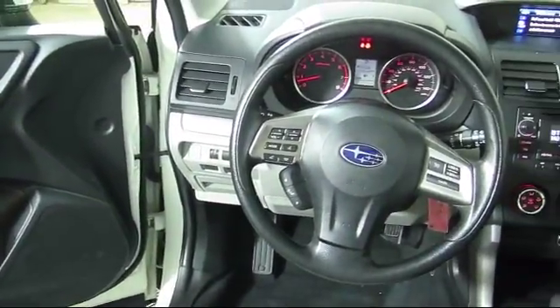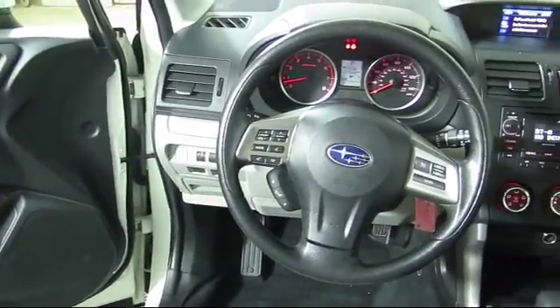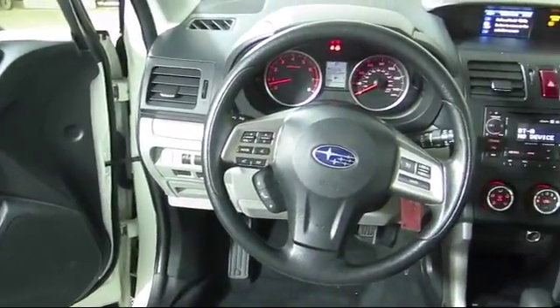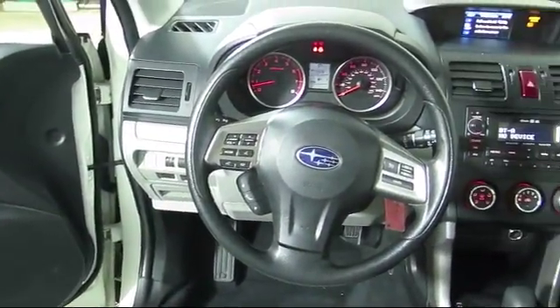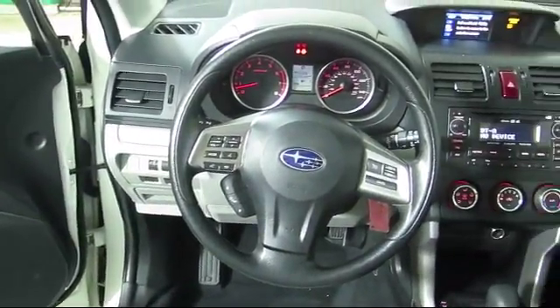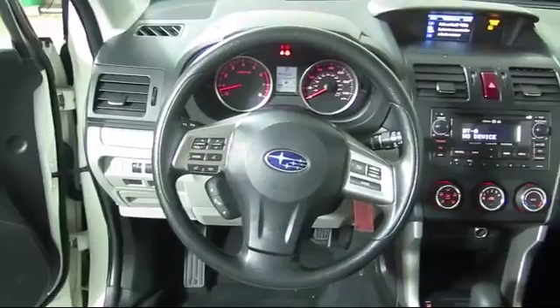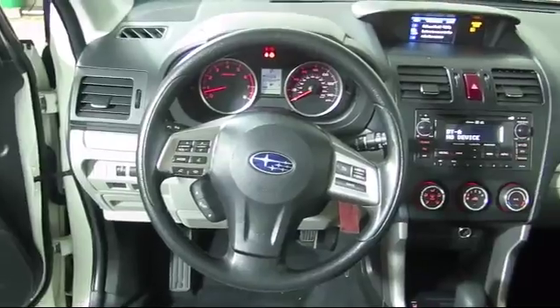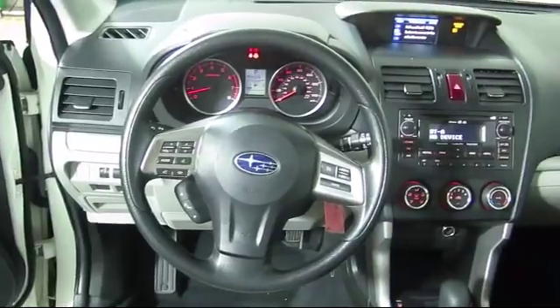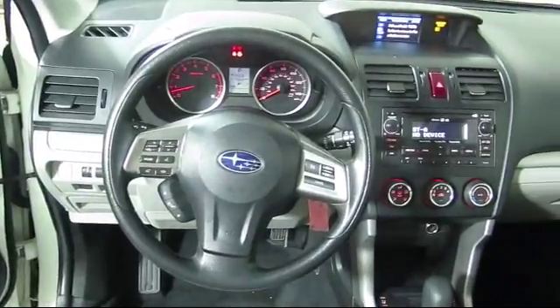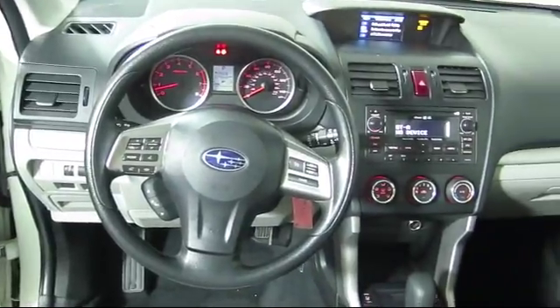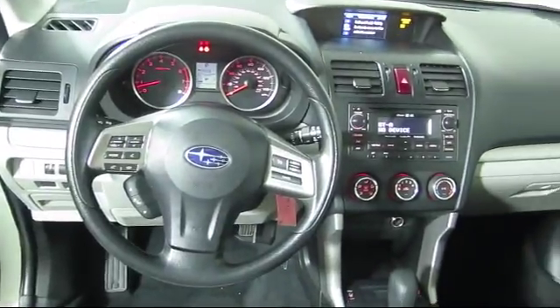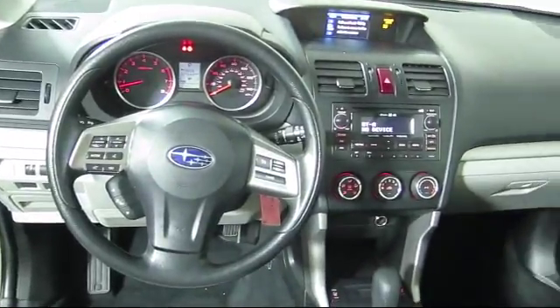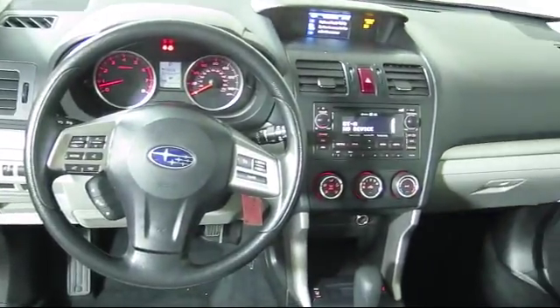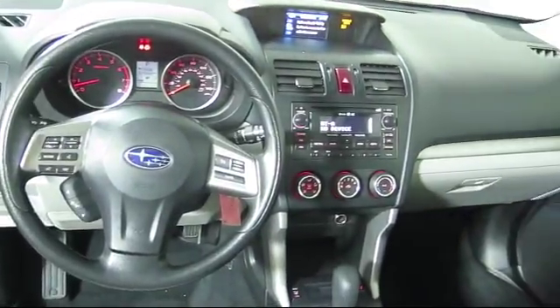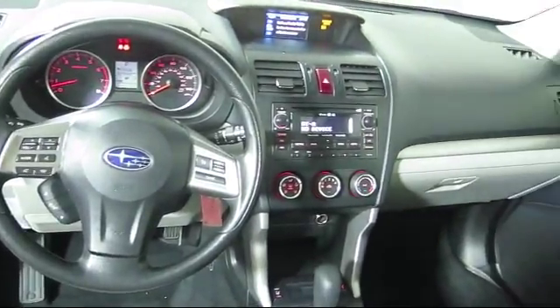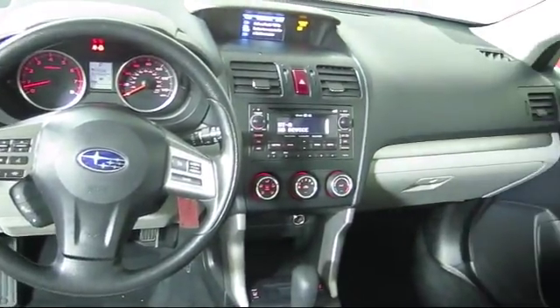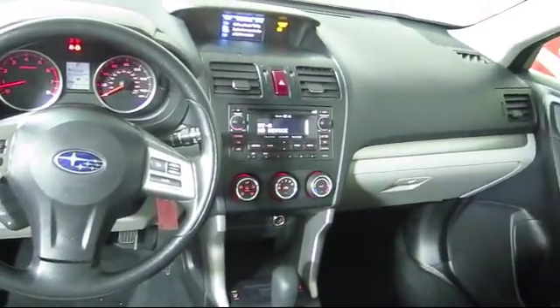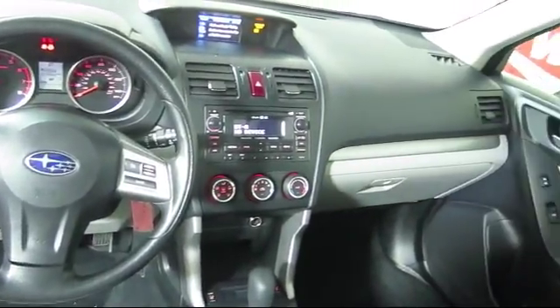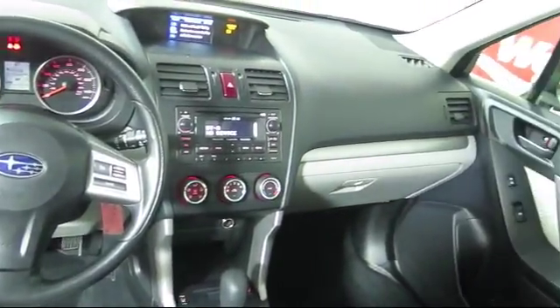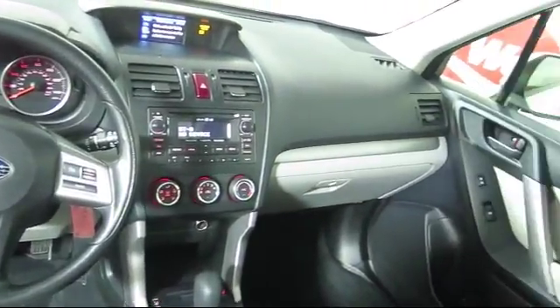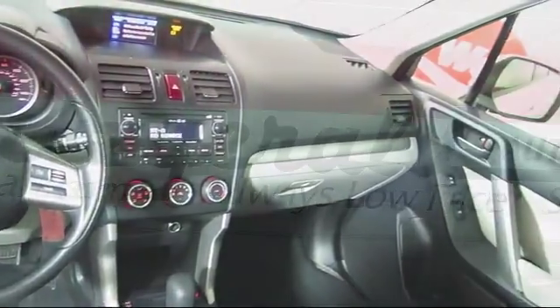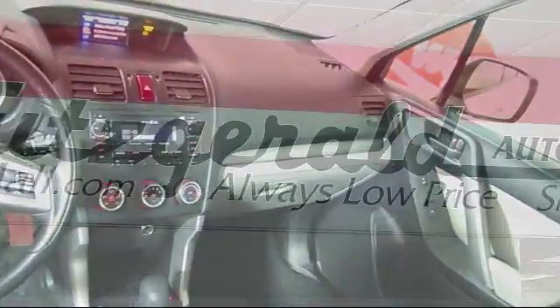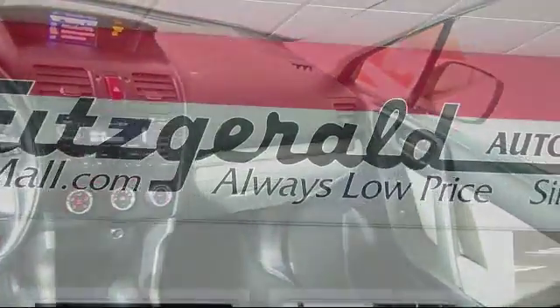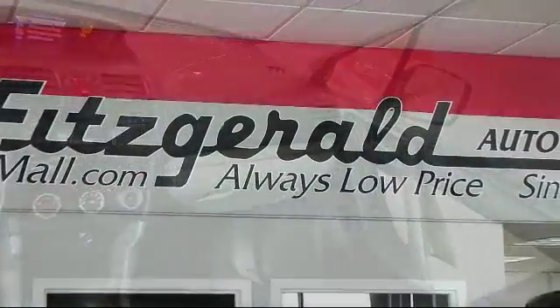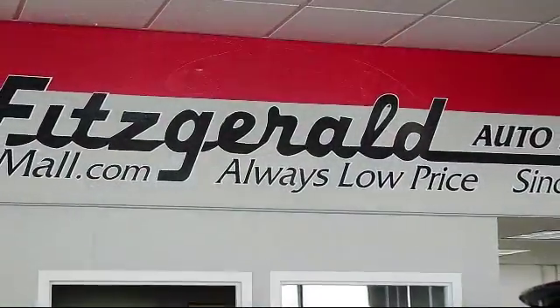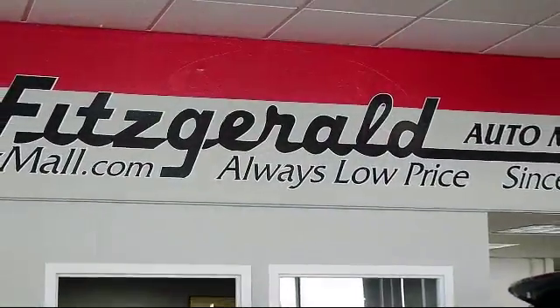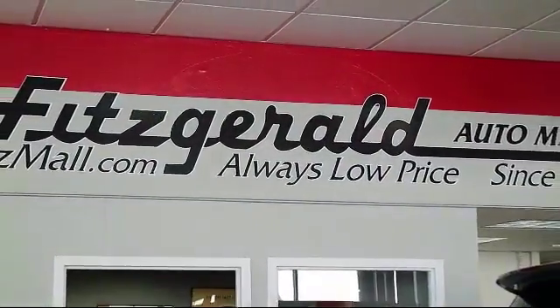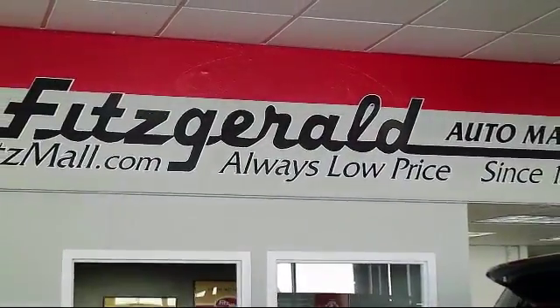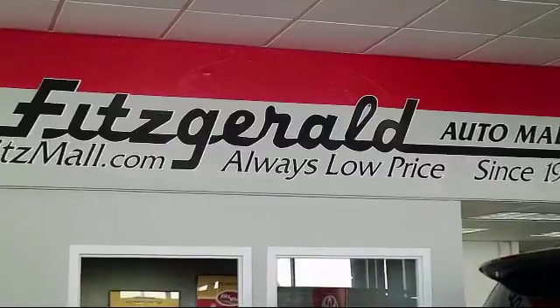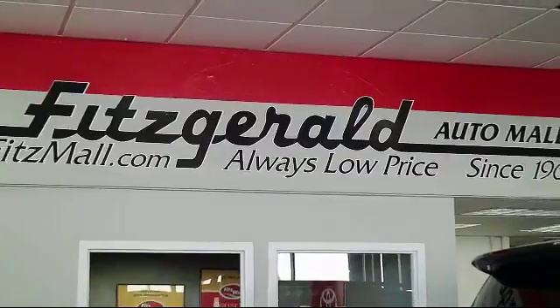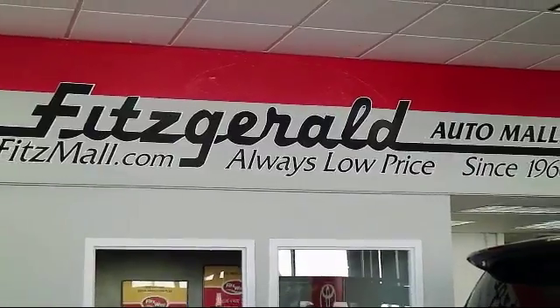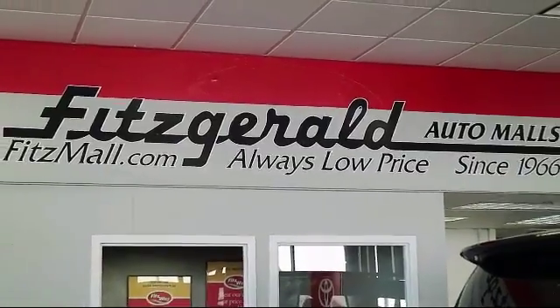The Fitzway puts you, the customer first — honesty, respect, and total commitment to customer satisfaction. That's the Fitzway.